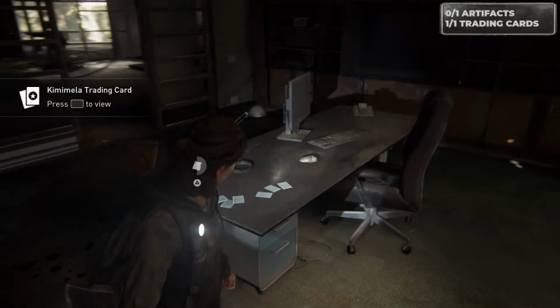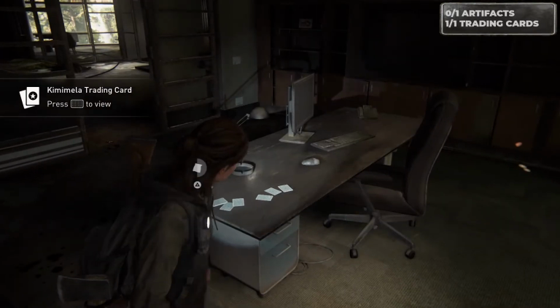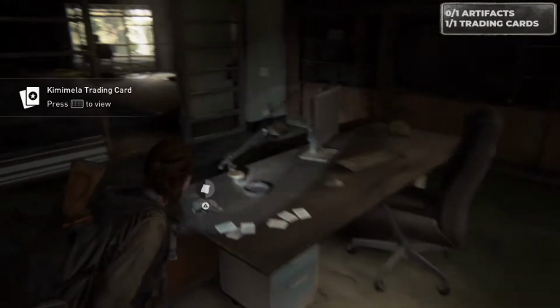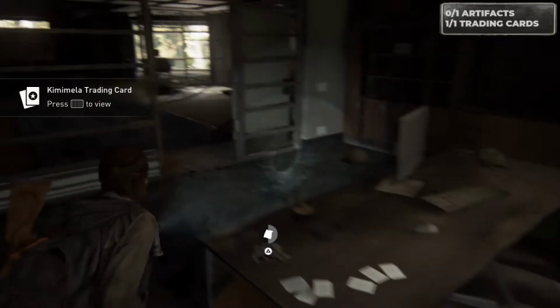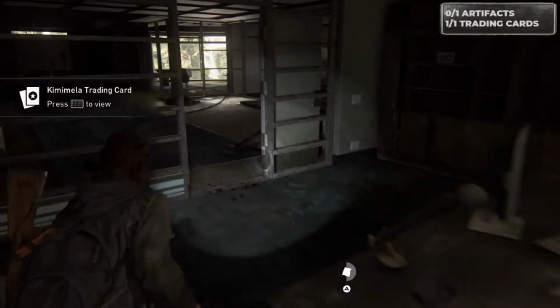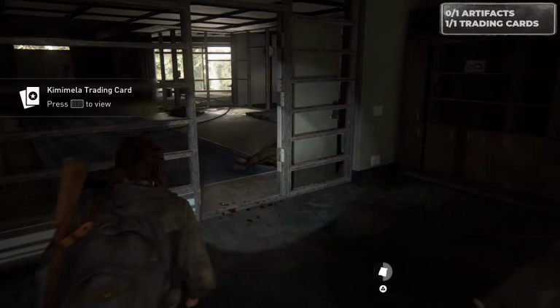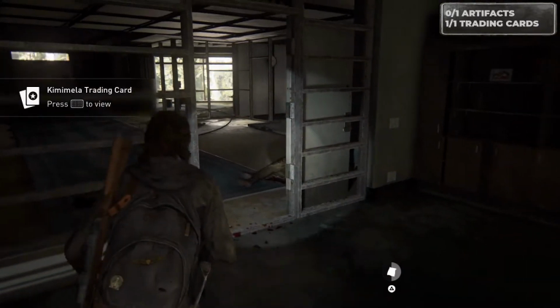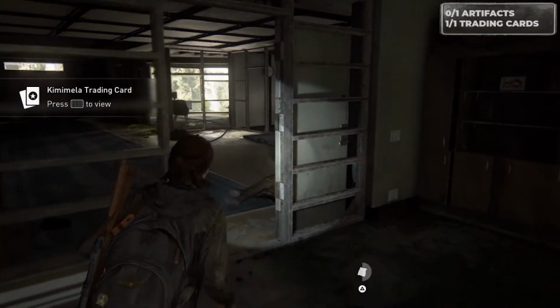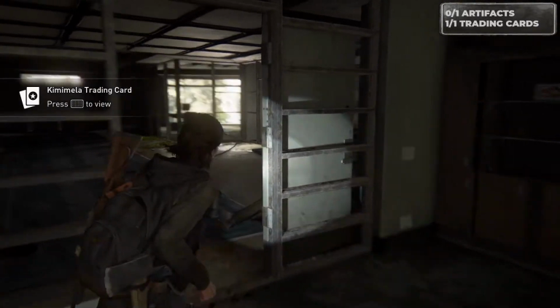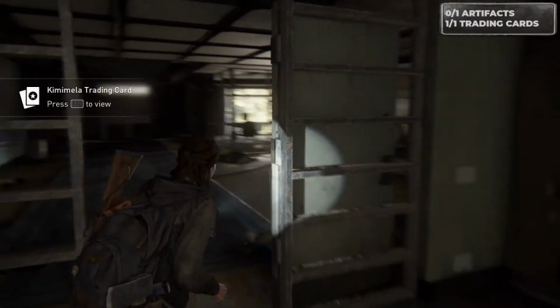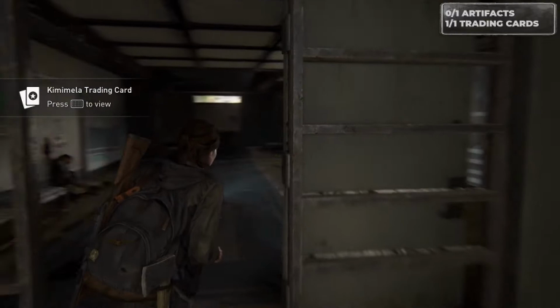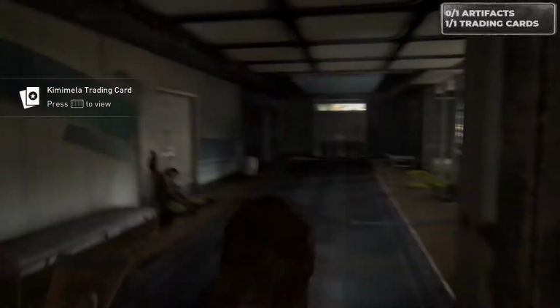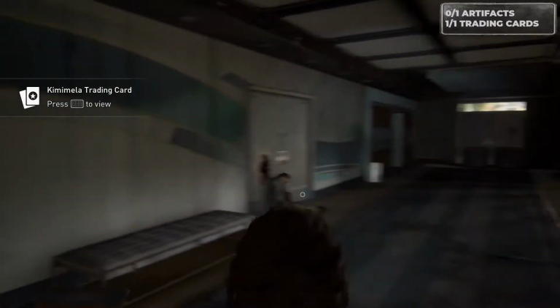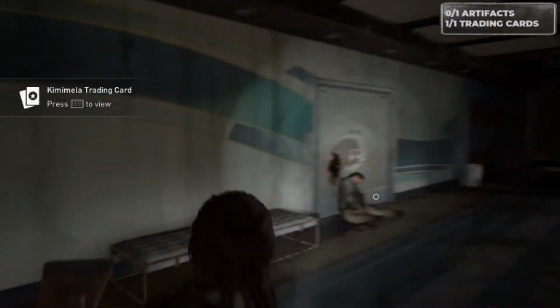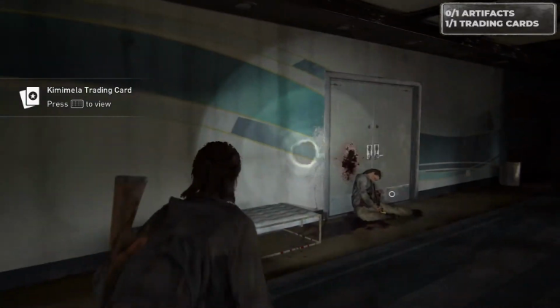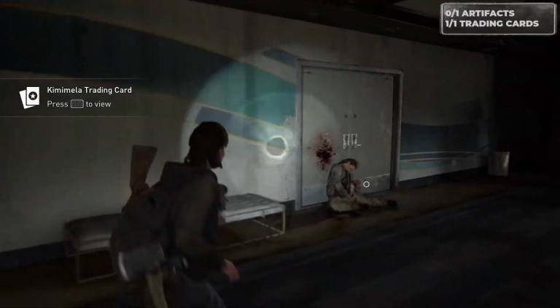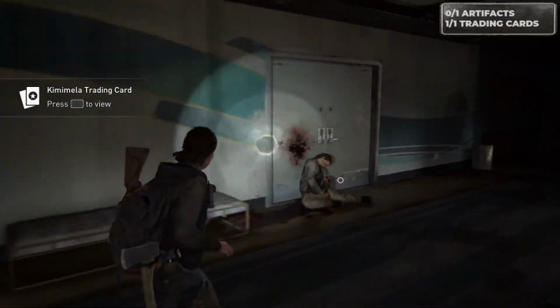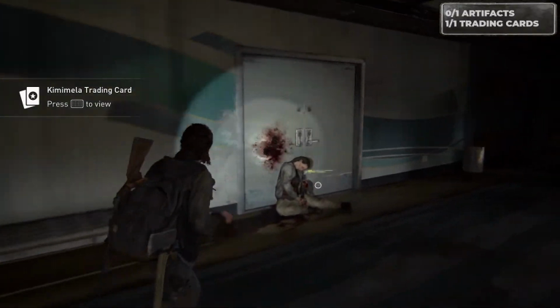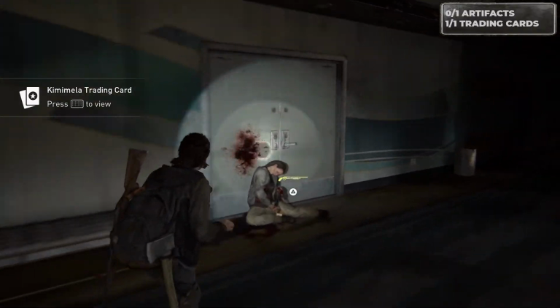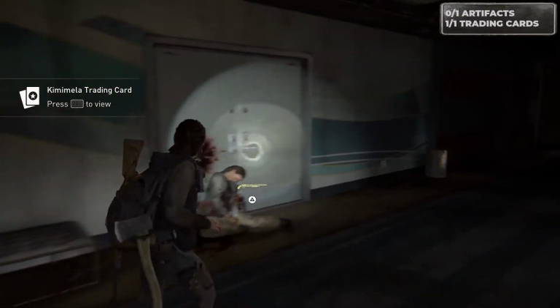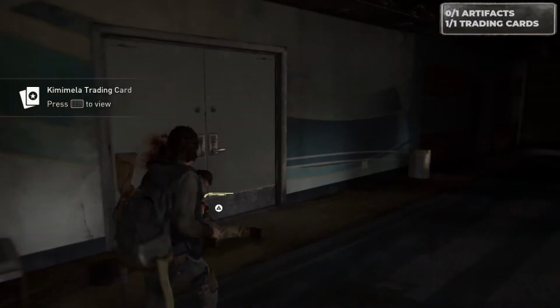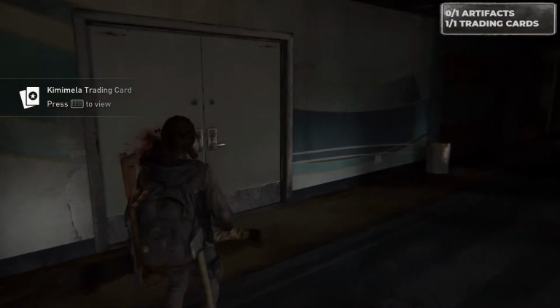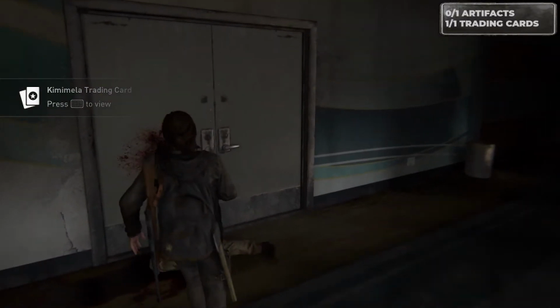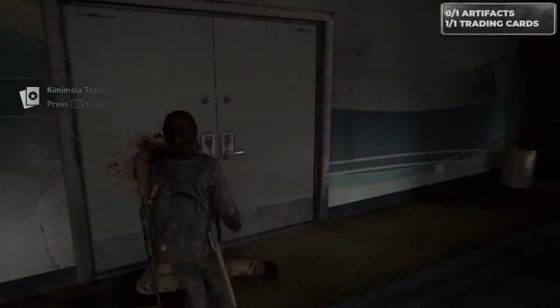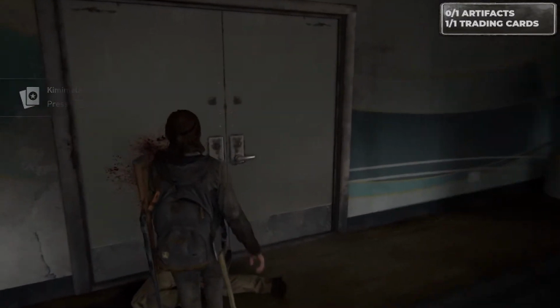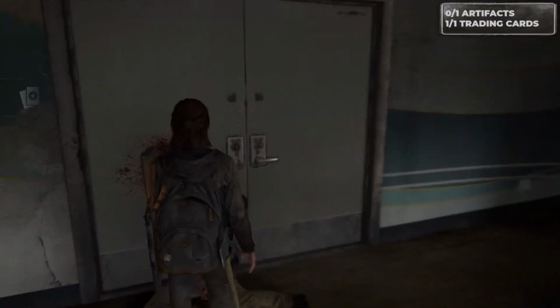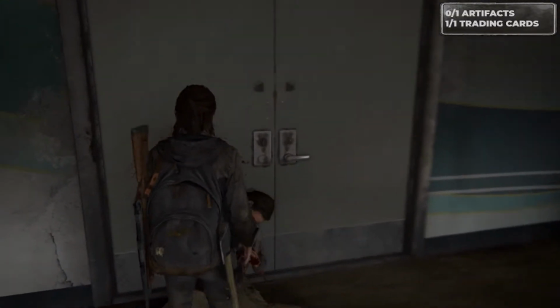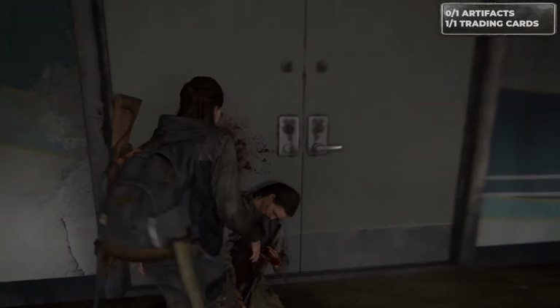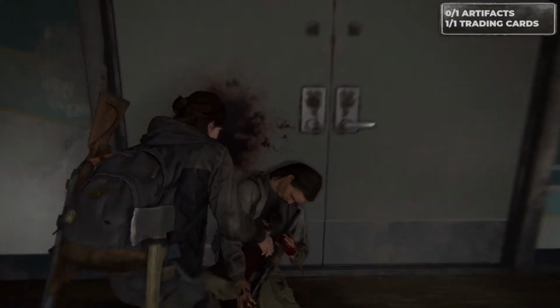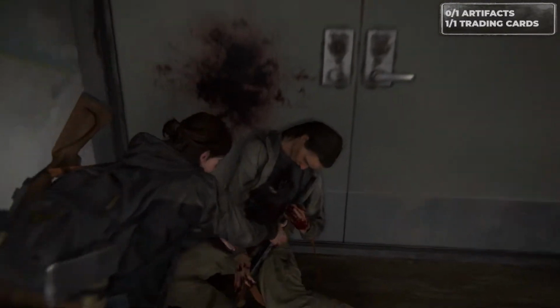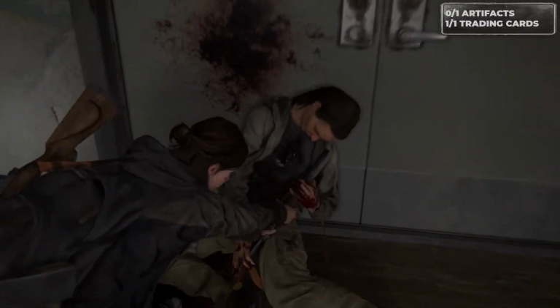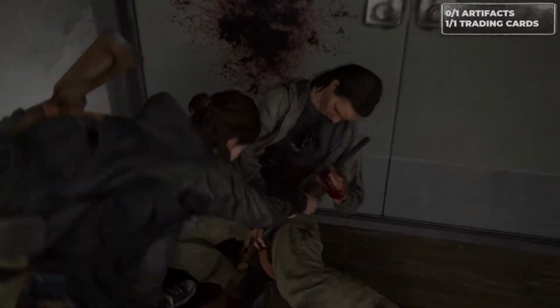From the trading card location, we're going to head upstairs, but in order to do that, we've got to grab a shotgun off this individual here, and then we can open the door and head up.